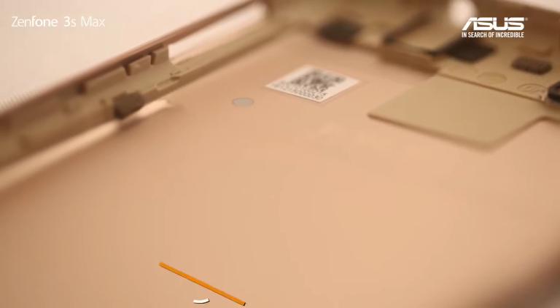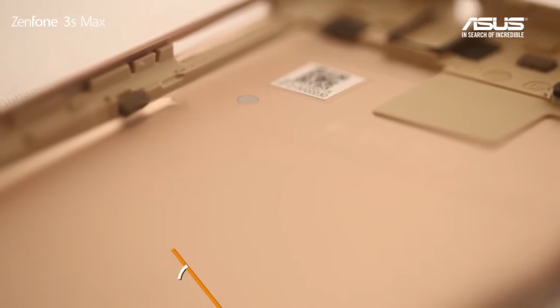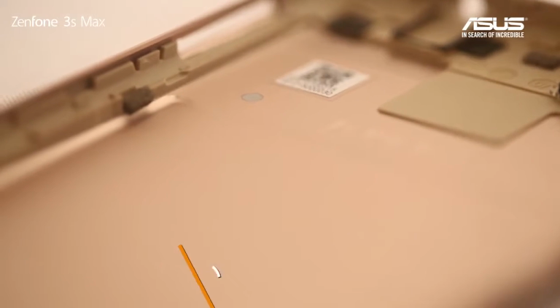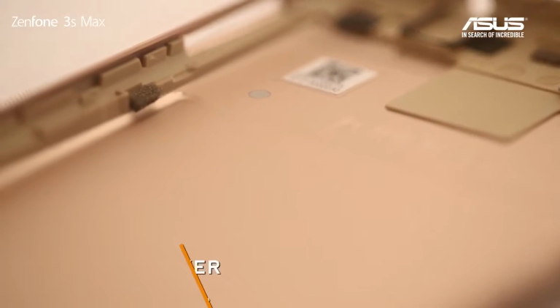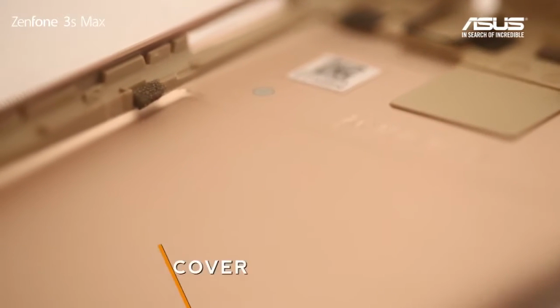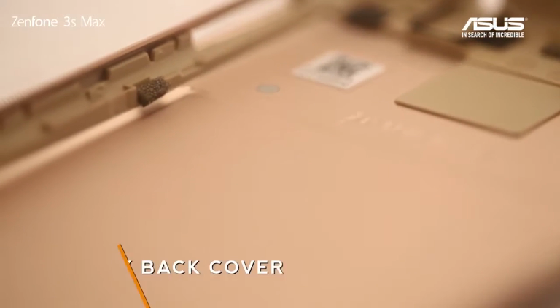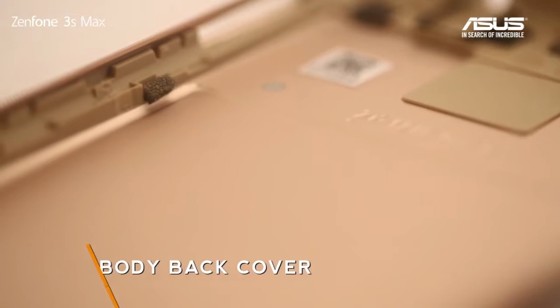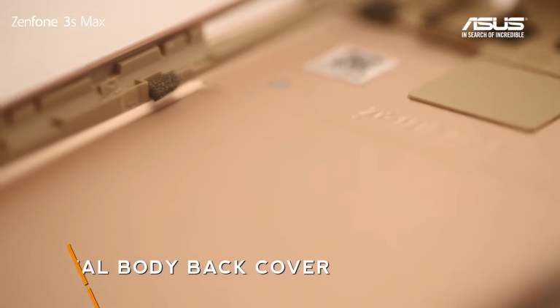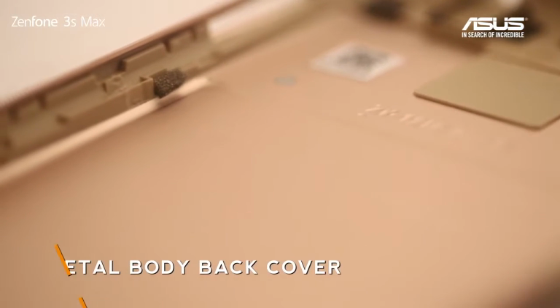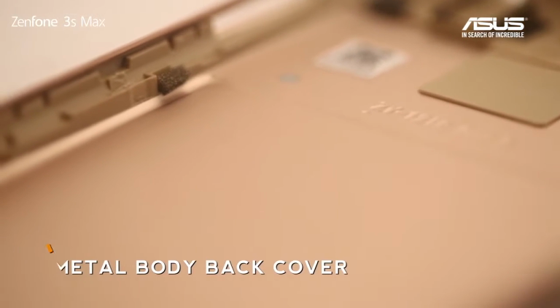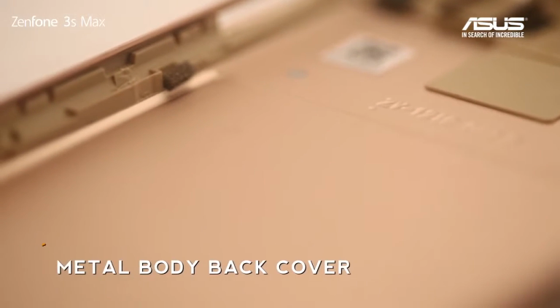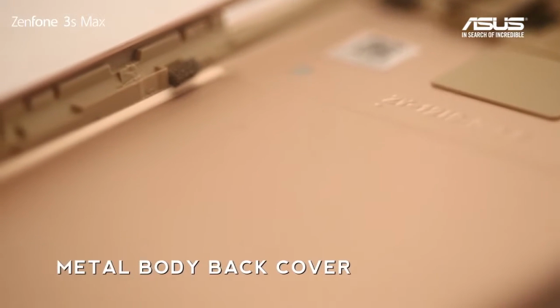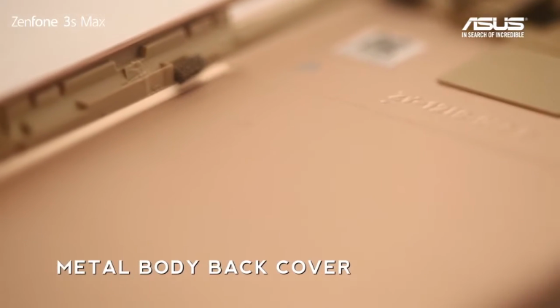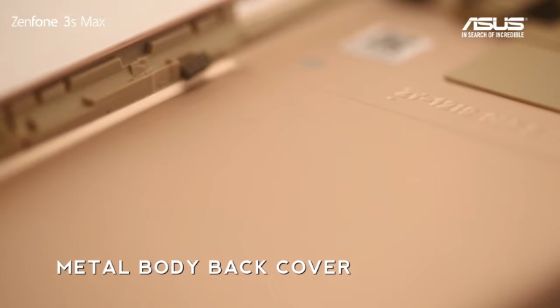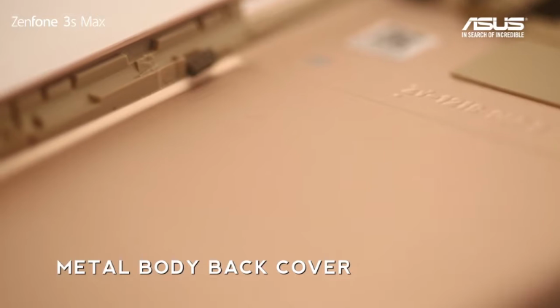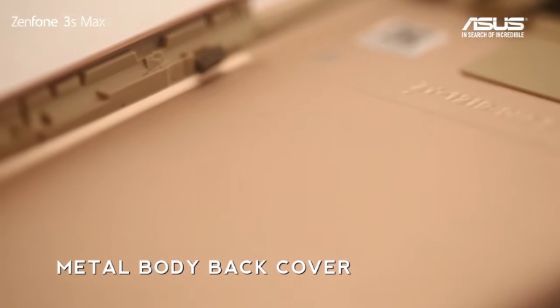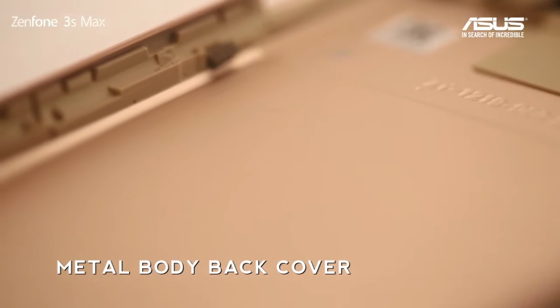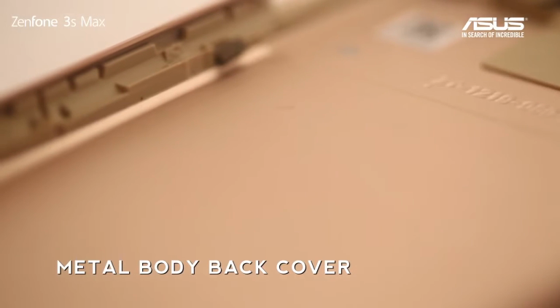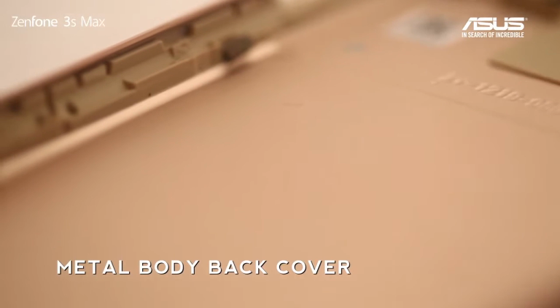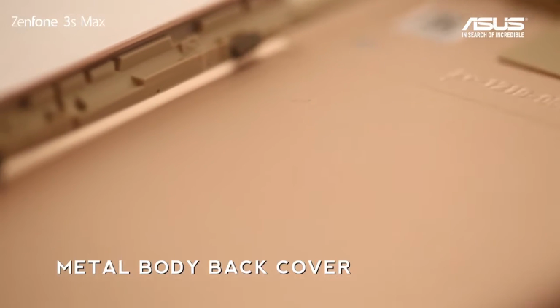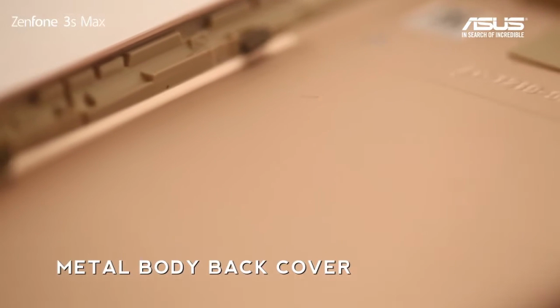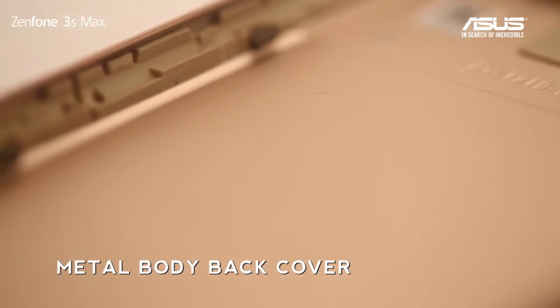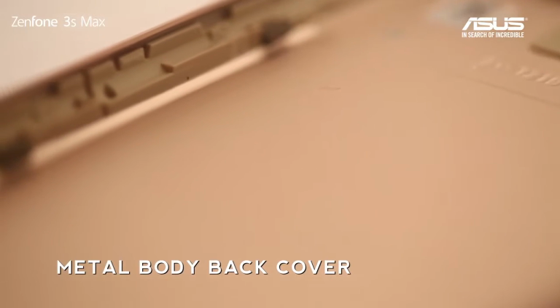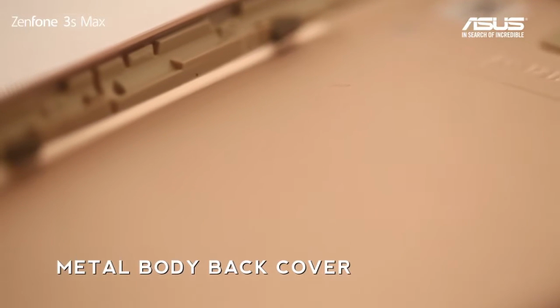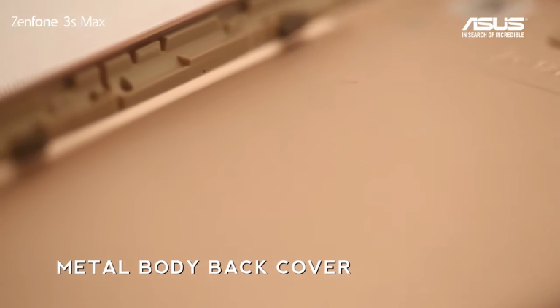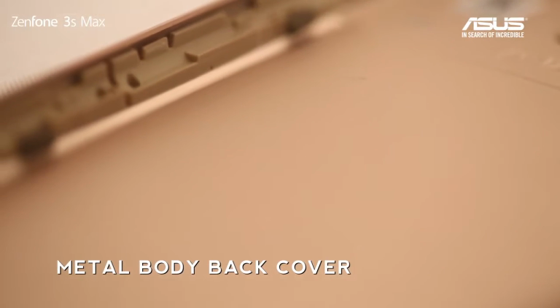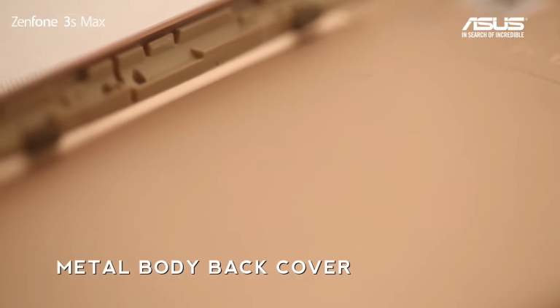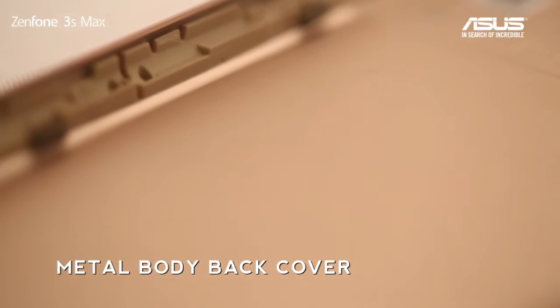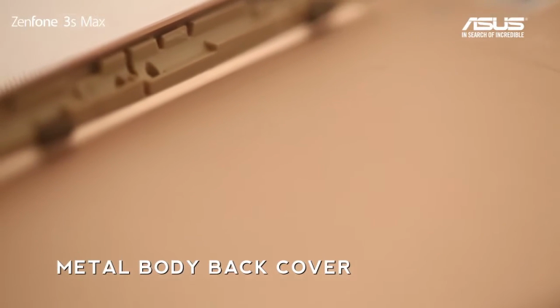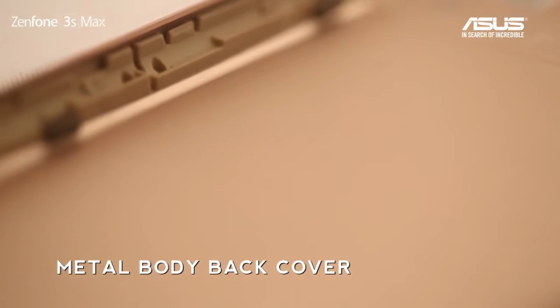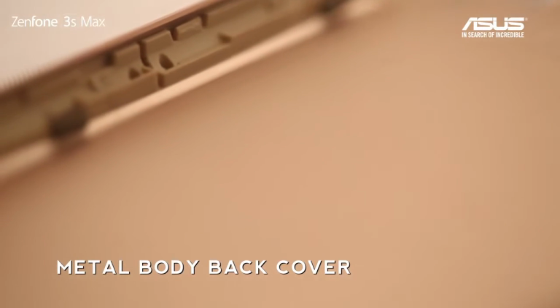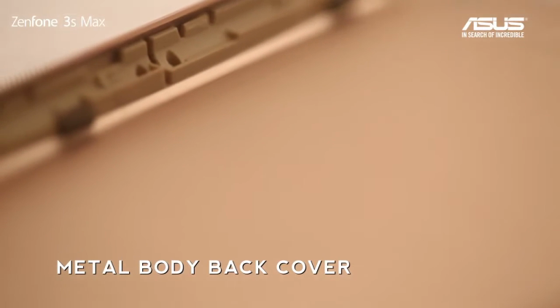You can see the back cover is actually the metal body, so you can feel it — it's cold.